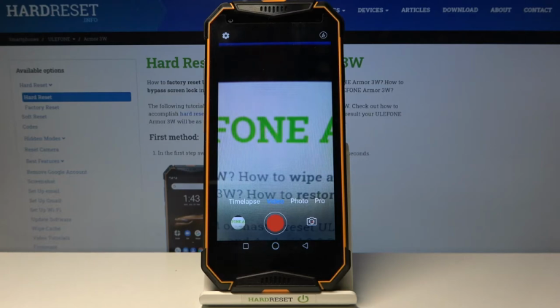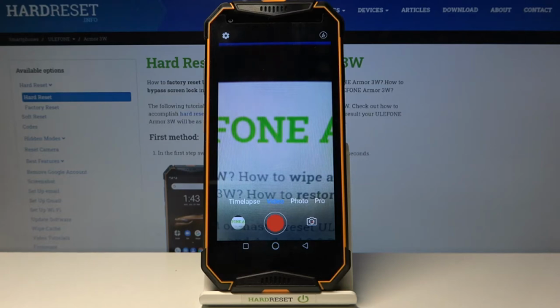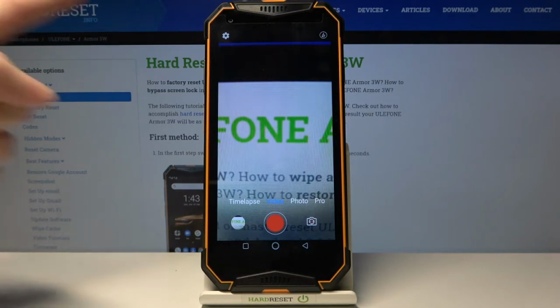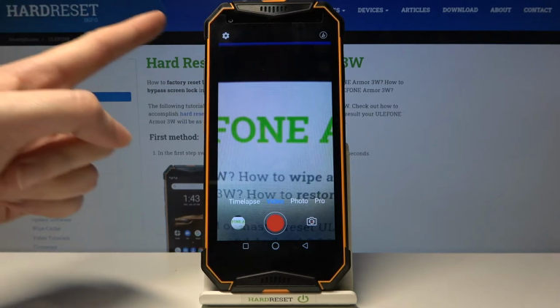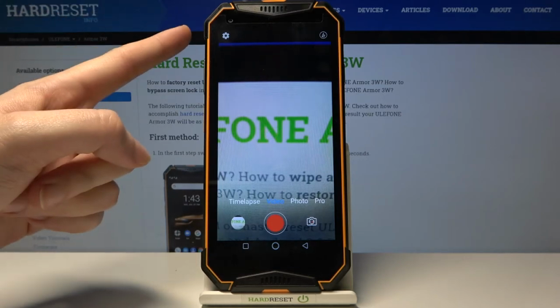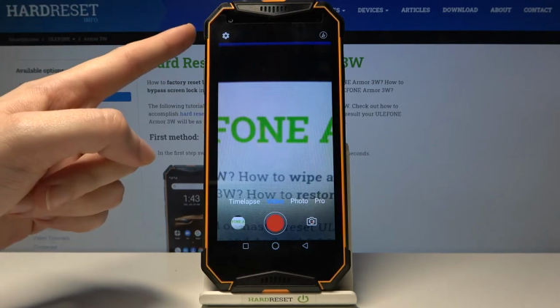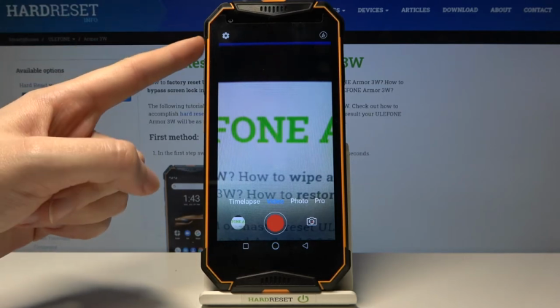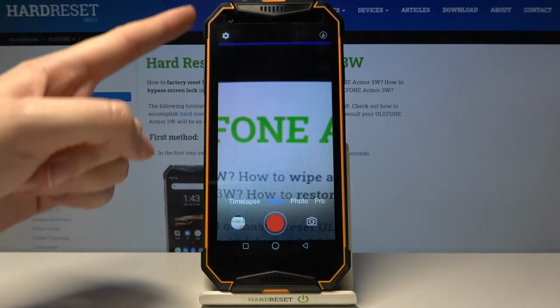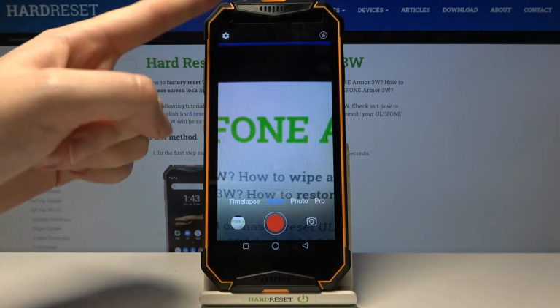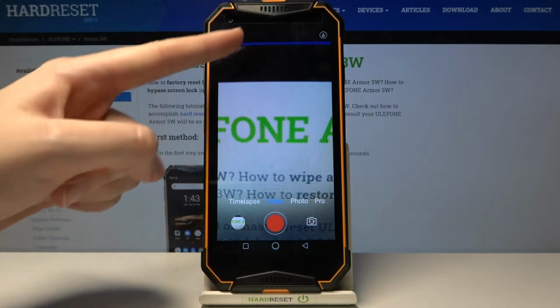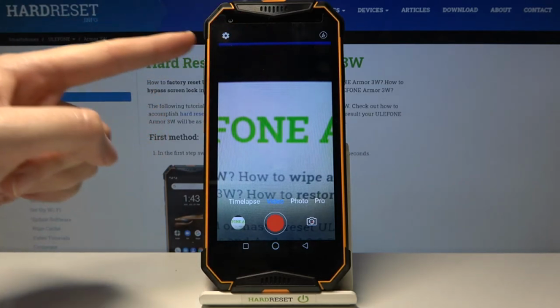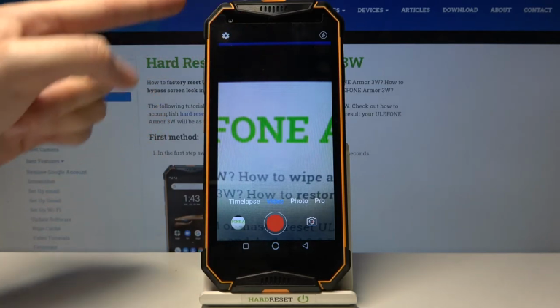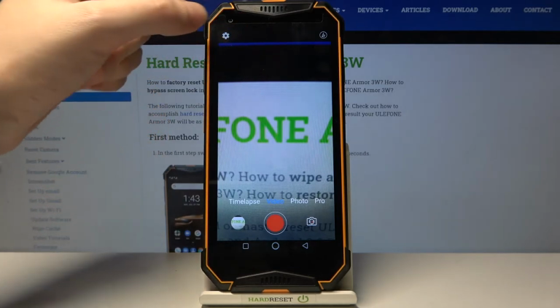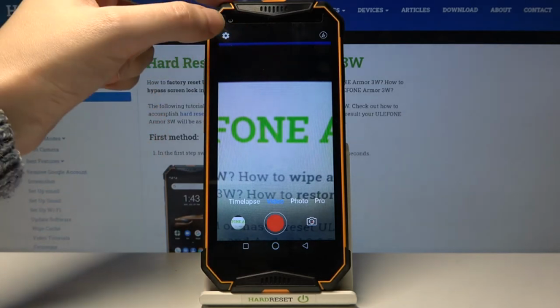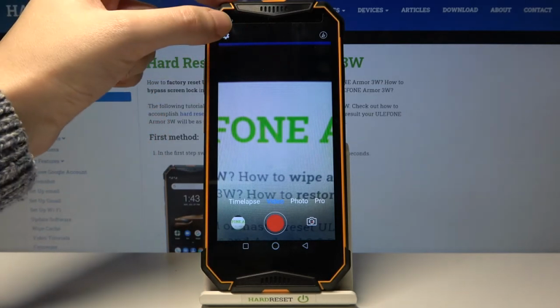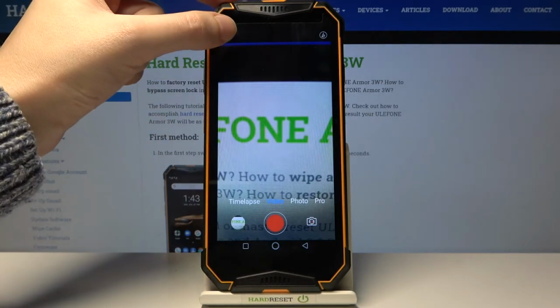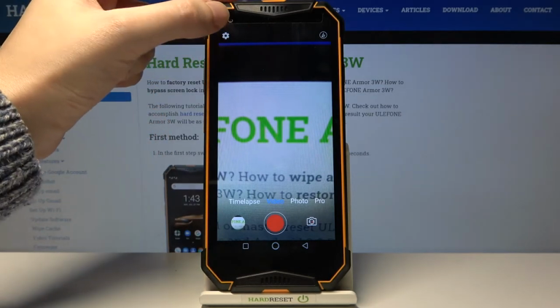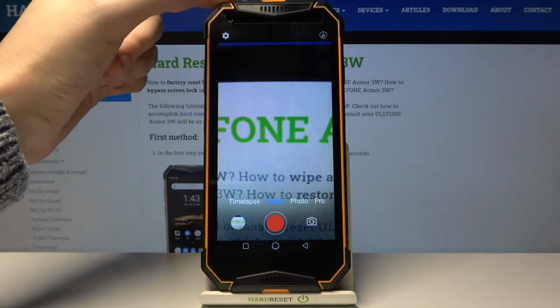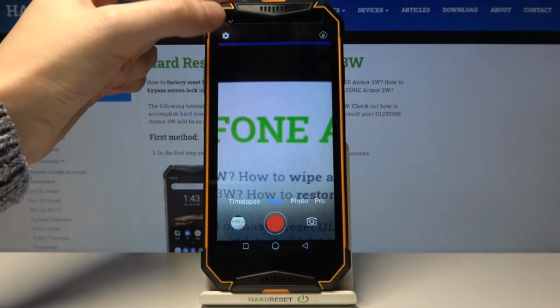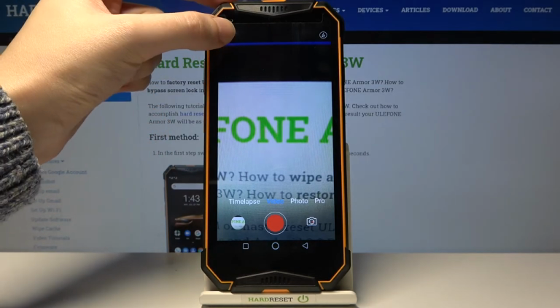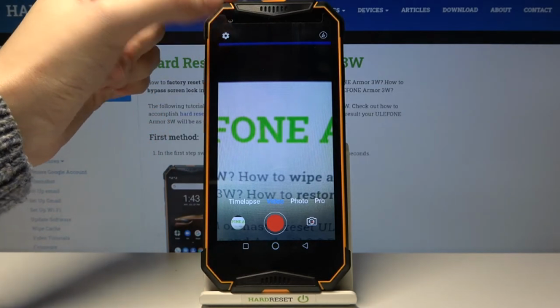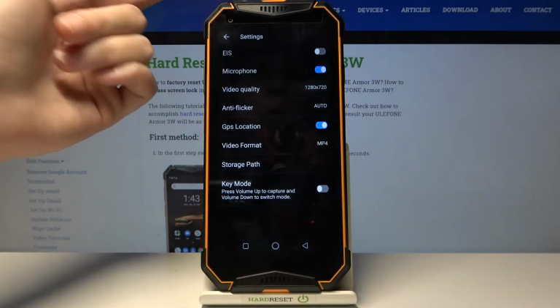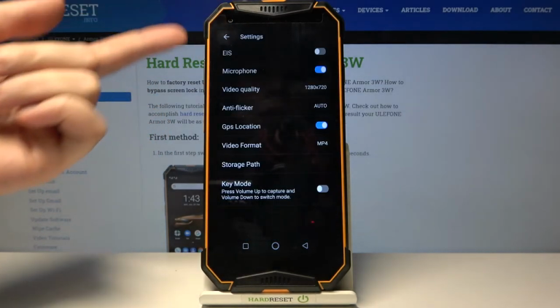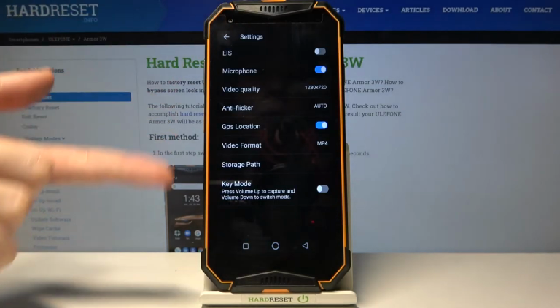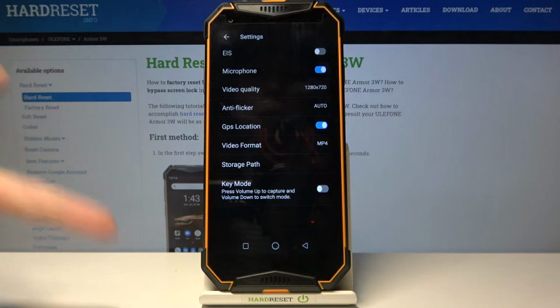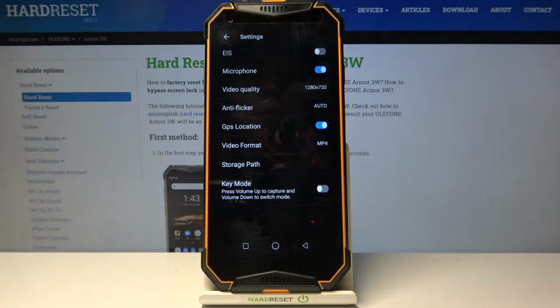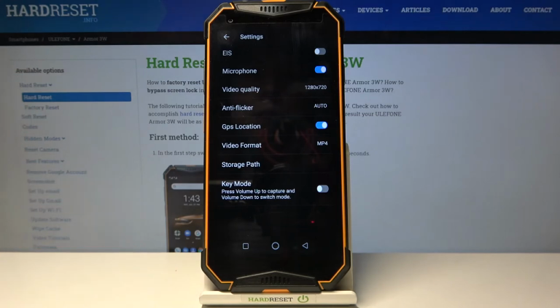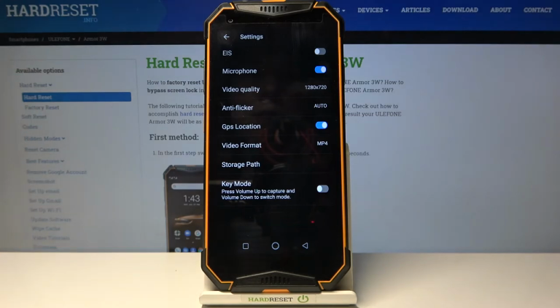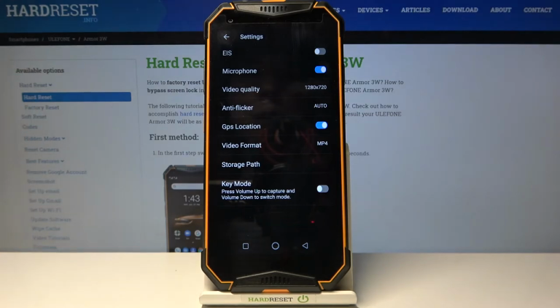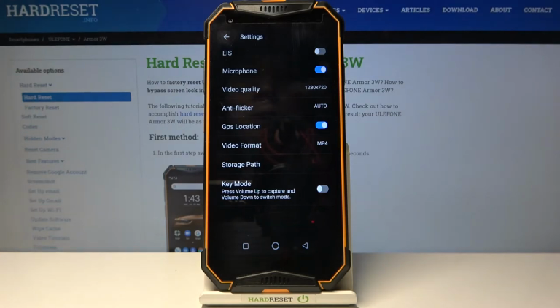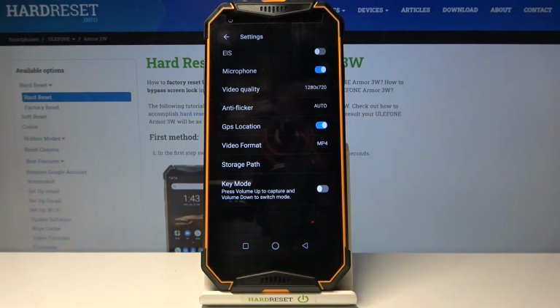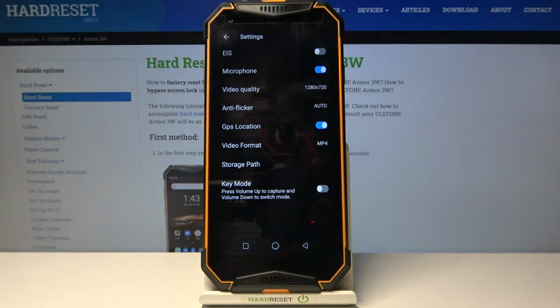Now let's move to the left corner to this button. When we tap it, we can open the advanced camera settings.